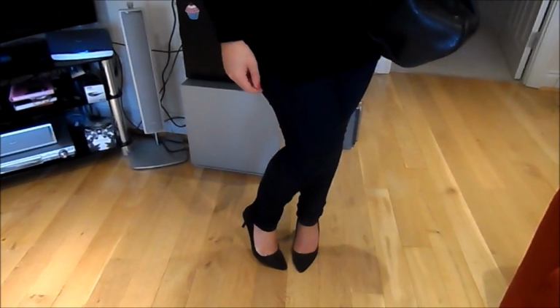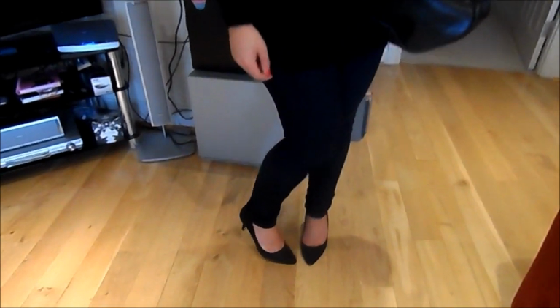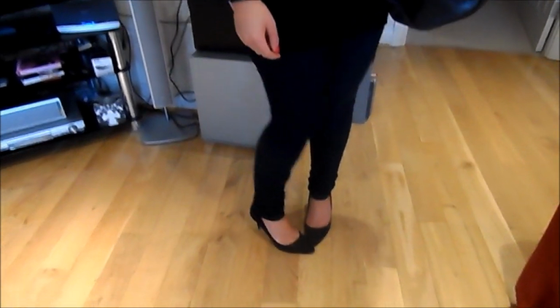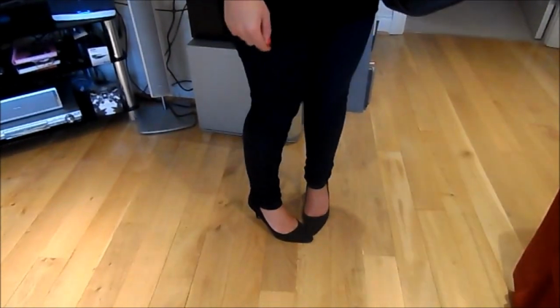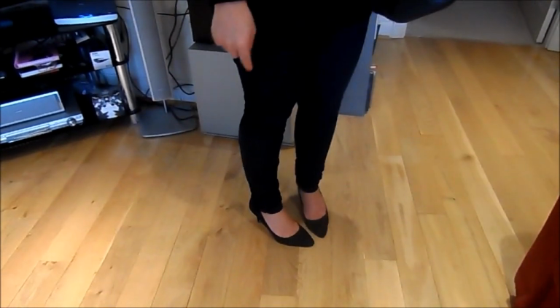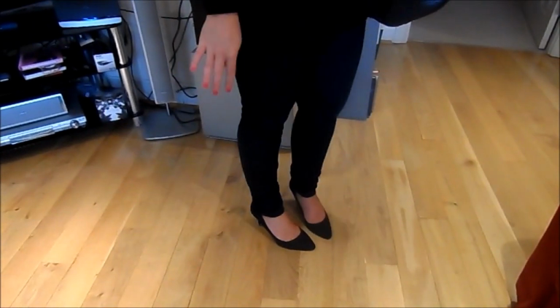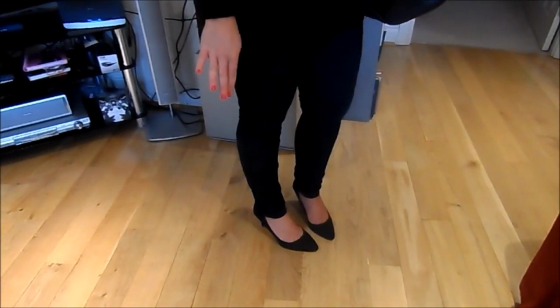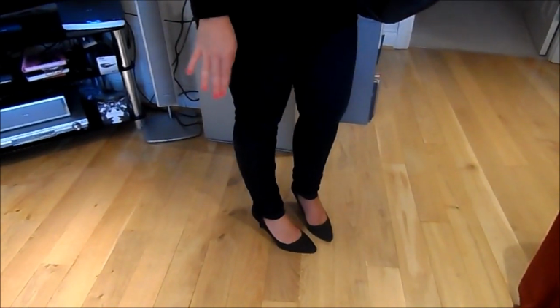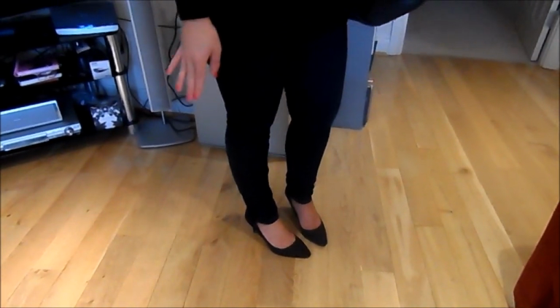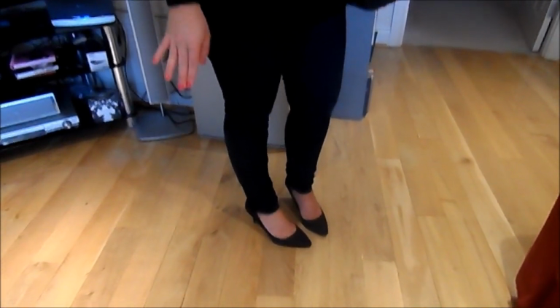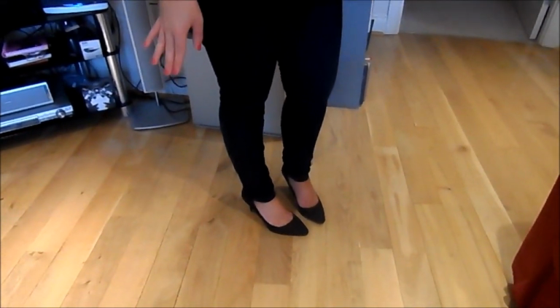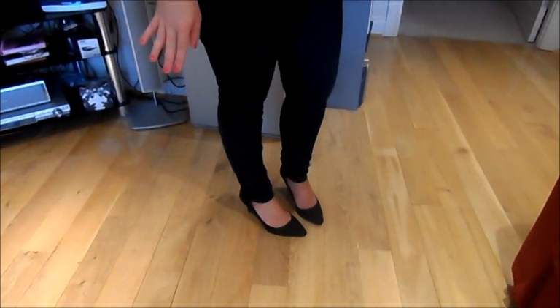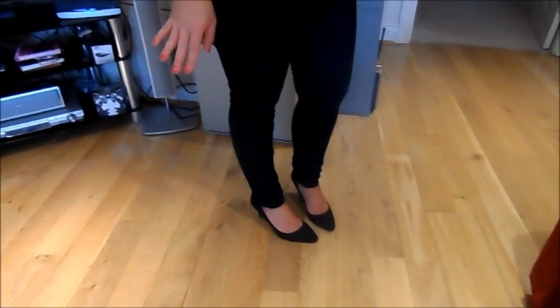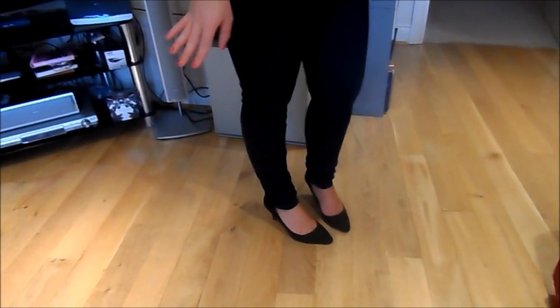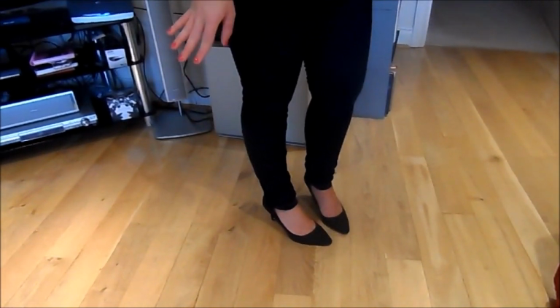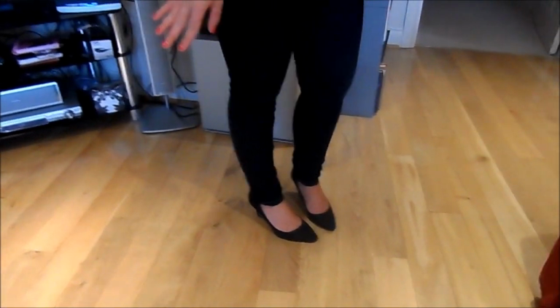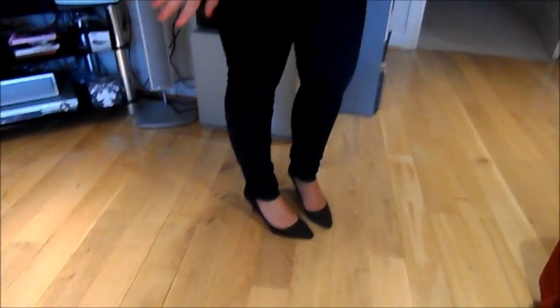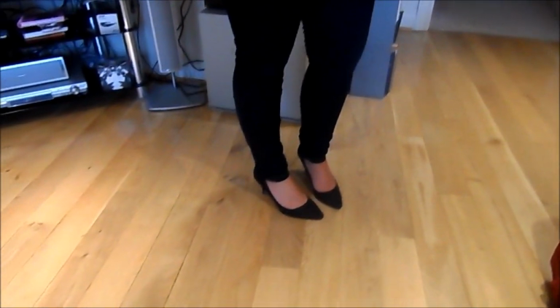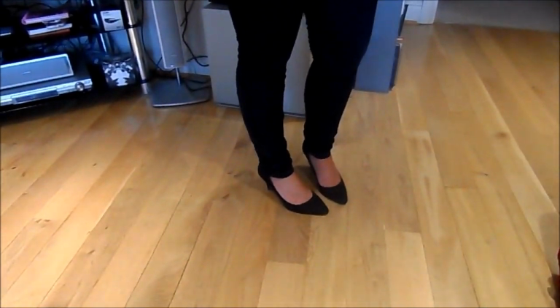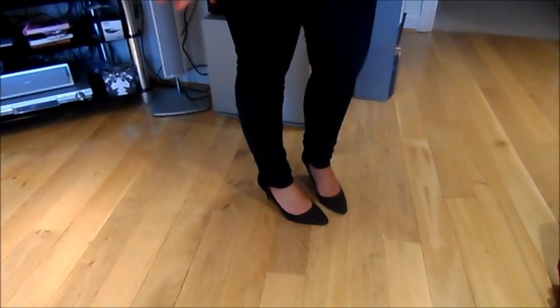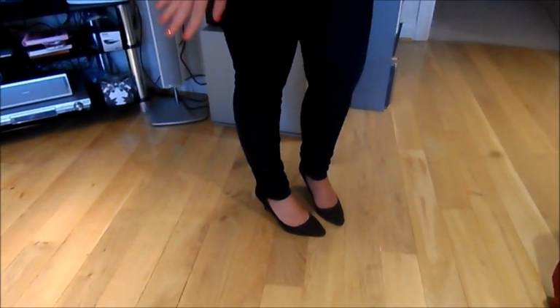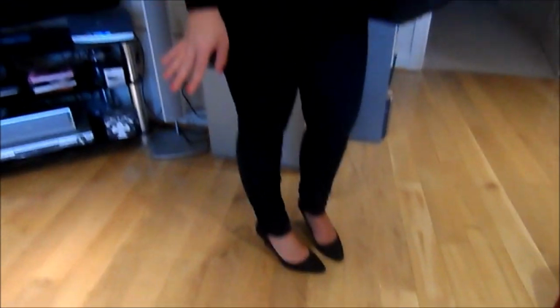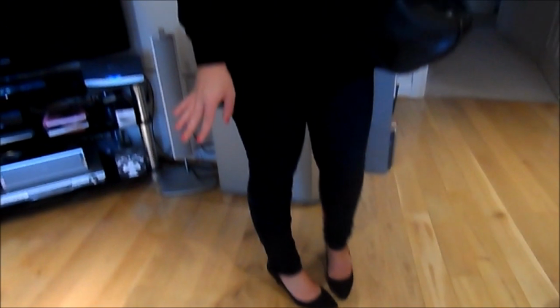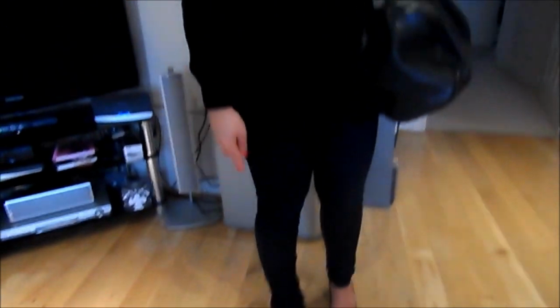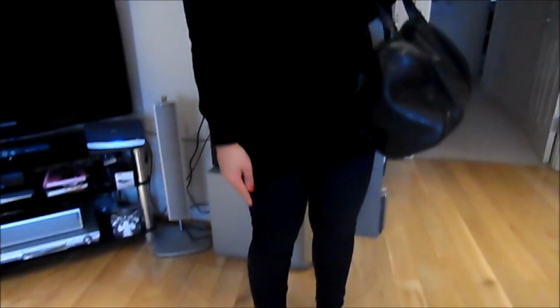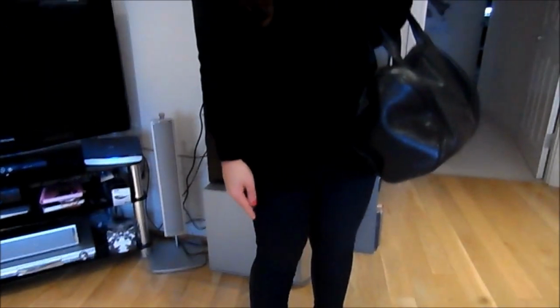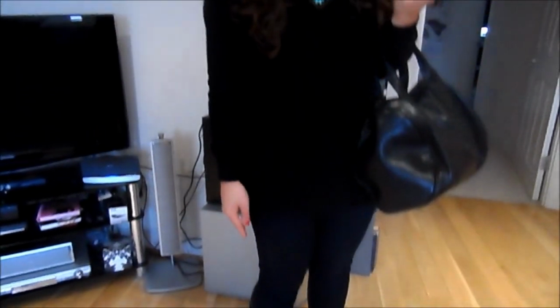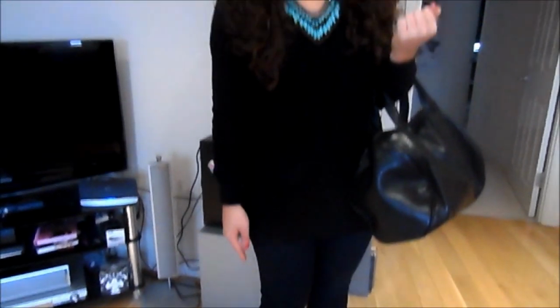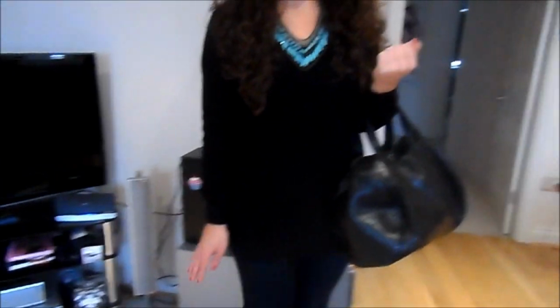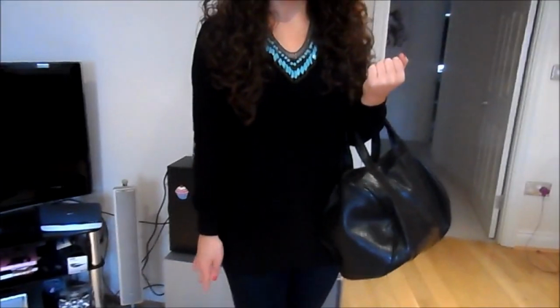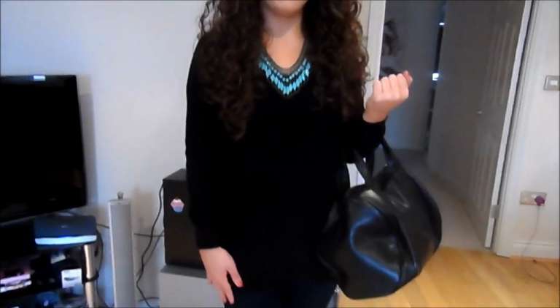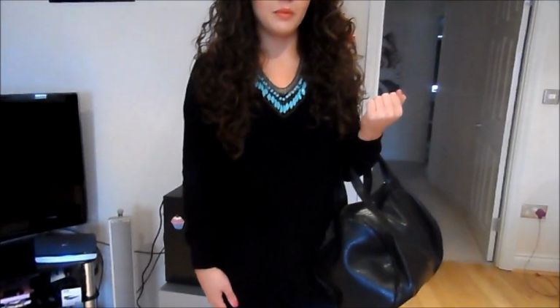I've been obsessed with these shoes, I've been wearing them all the time. They're kind of like a mid-heel I'd say — not a proper kitten heel, but they're very comfortable for every day and I love them.